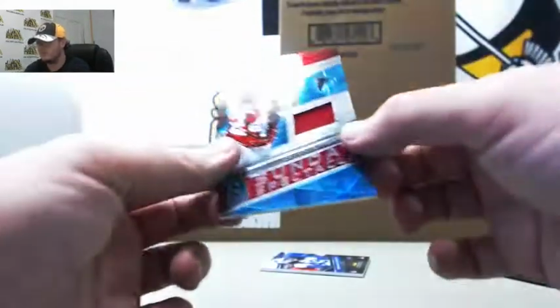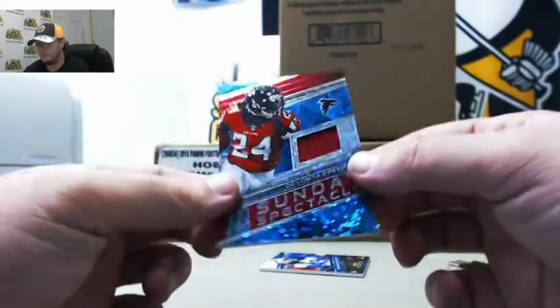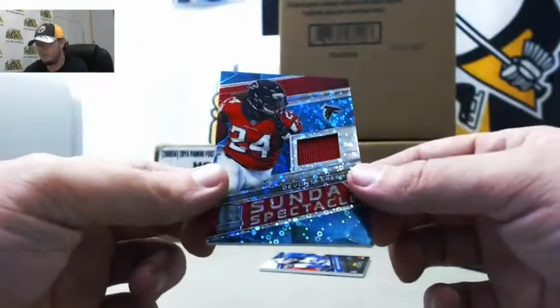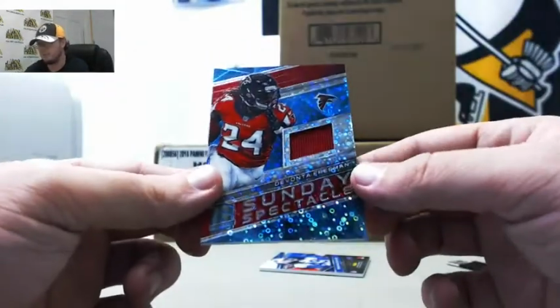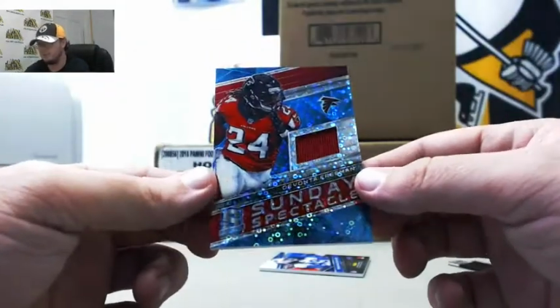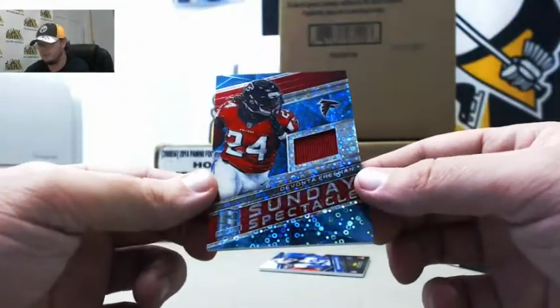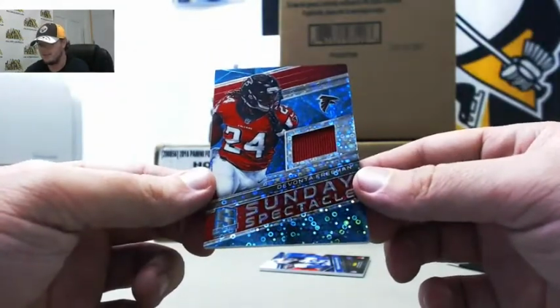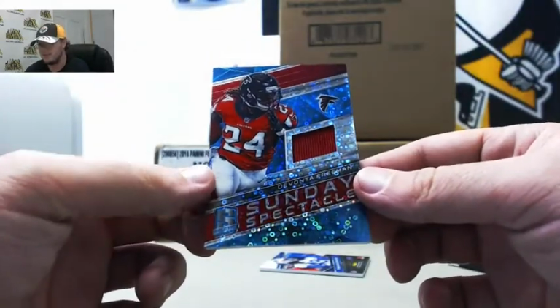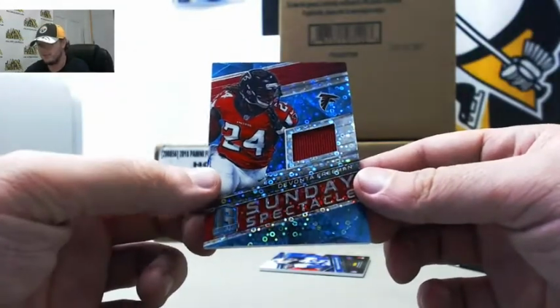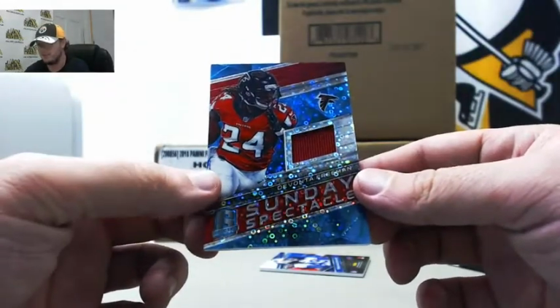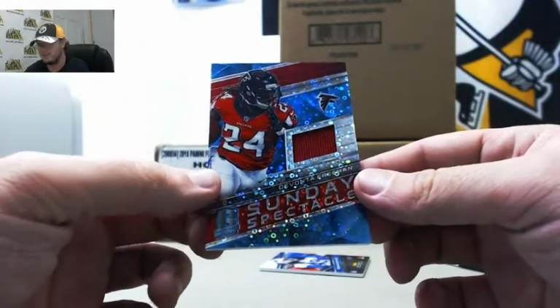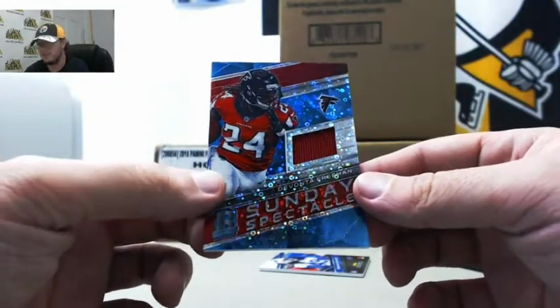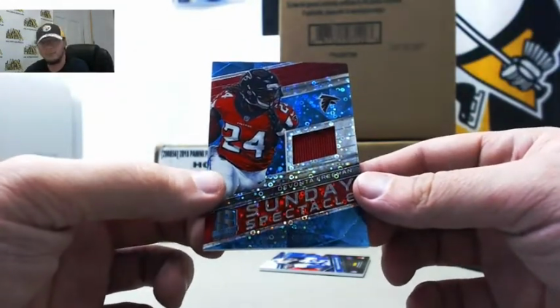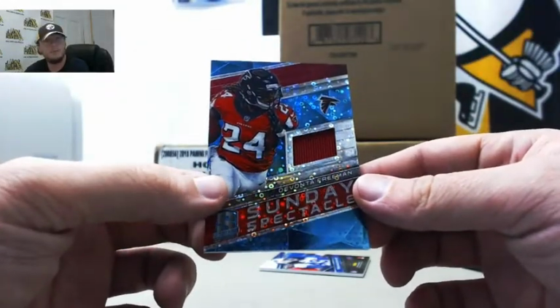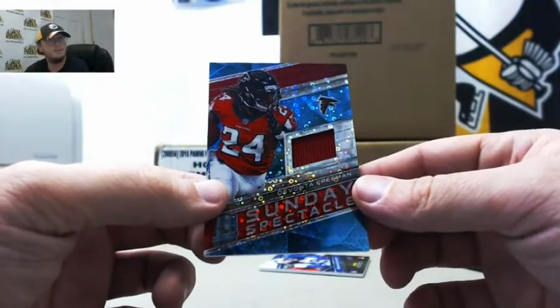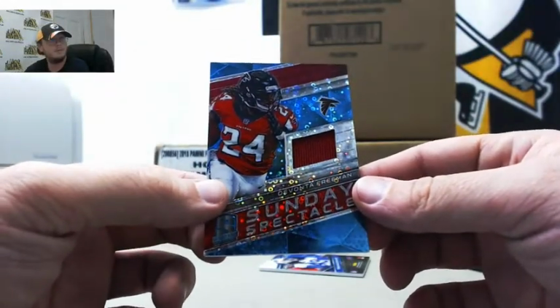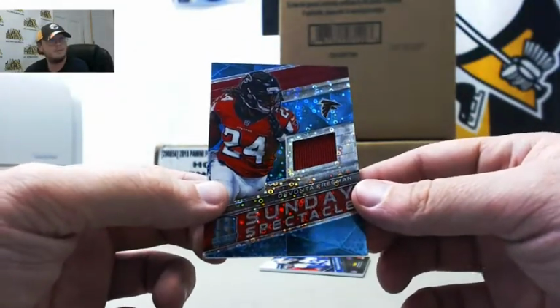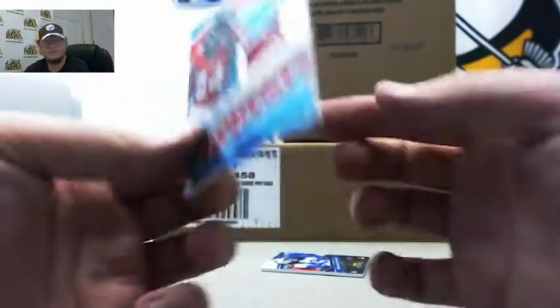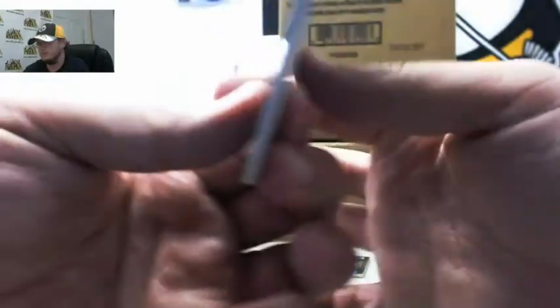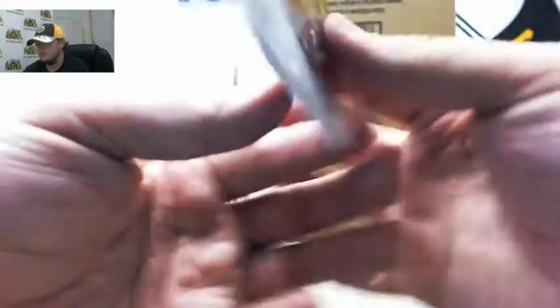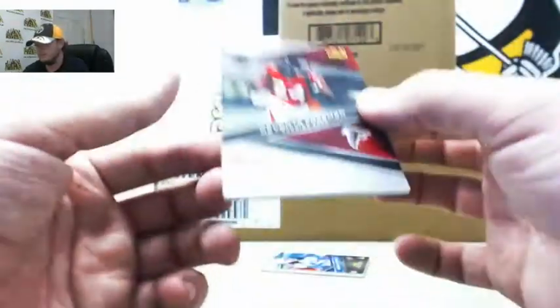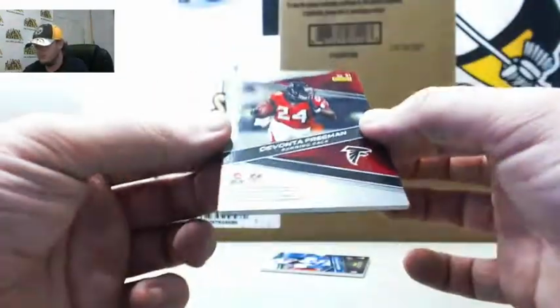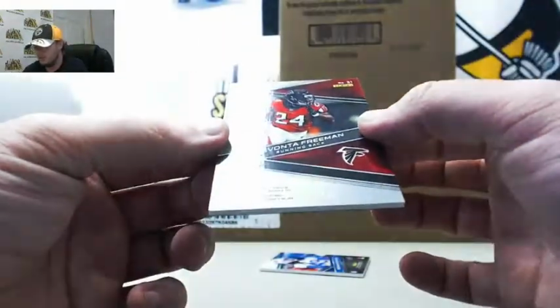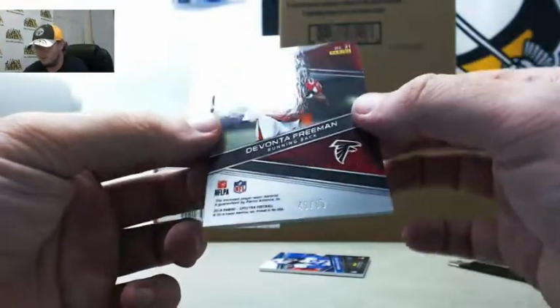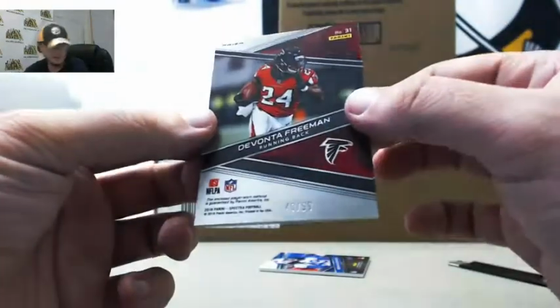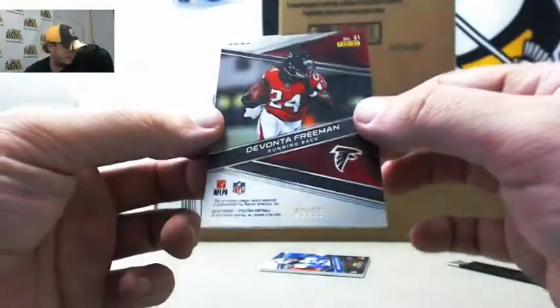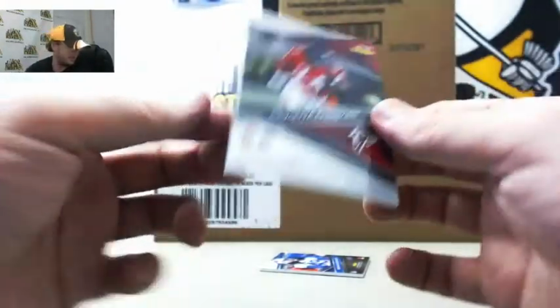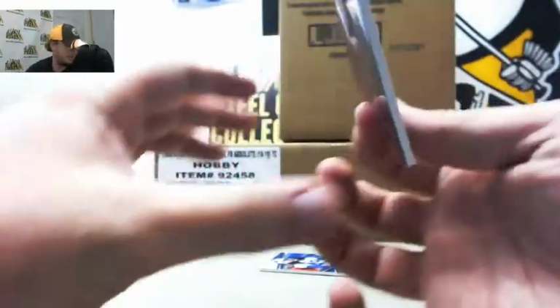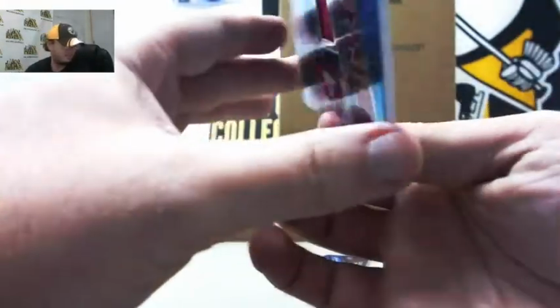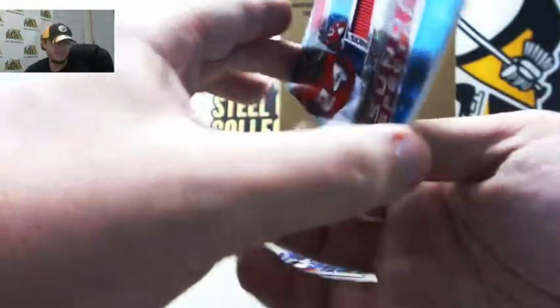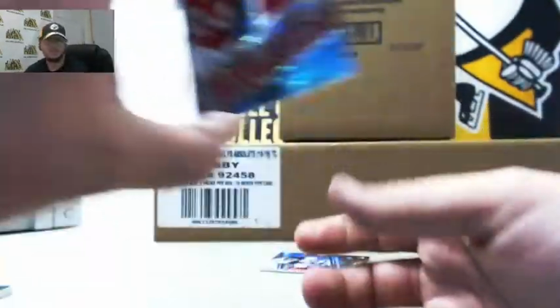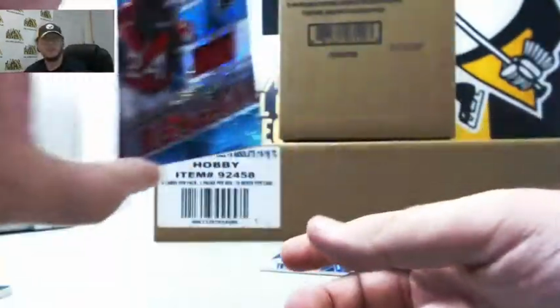We've got blue Sunday Spectacle Devontae Freeman, 40 of 99. Again to Chris B.